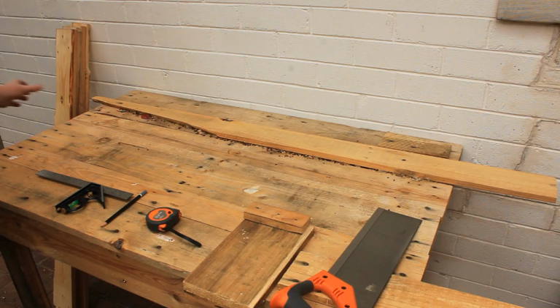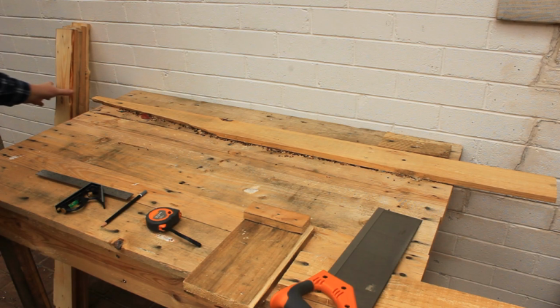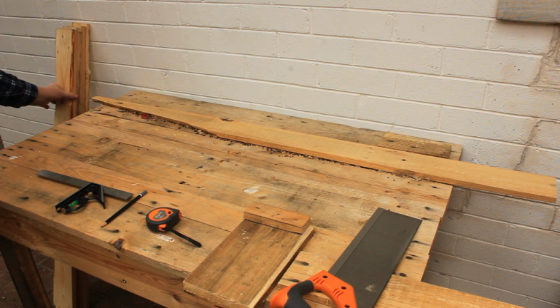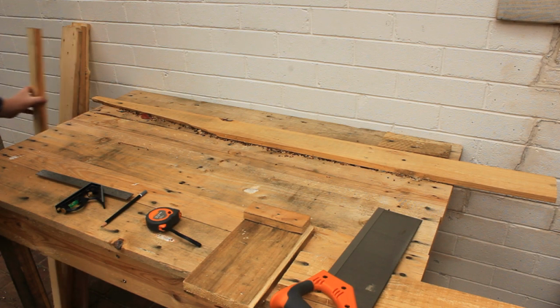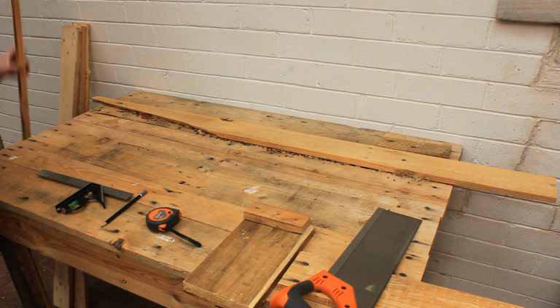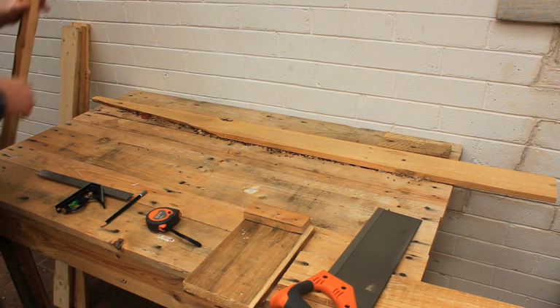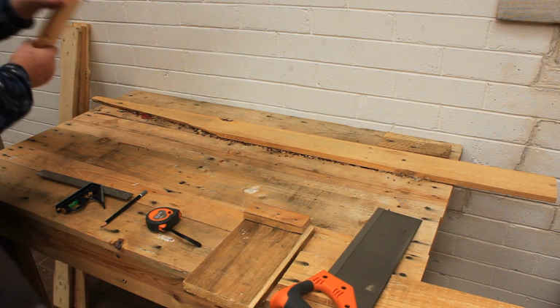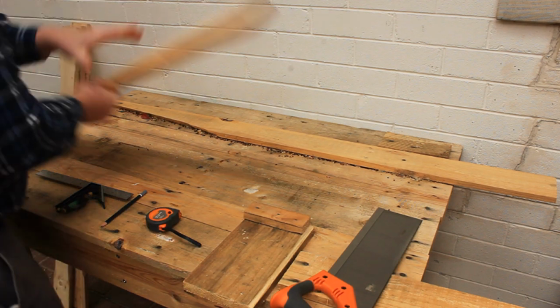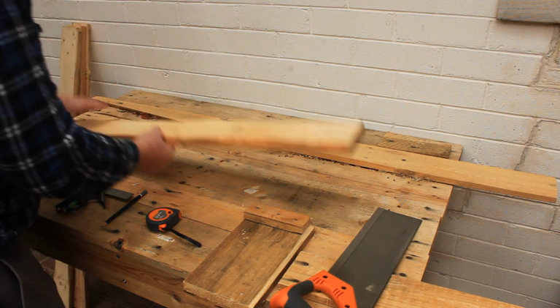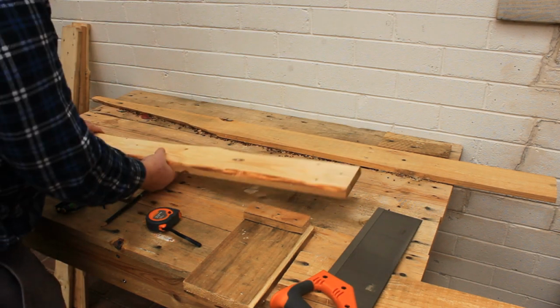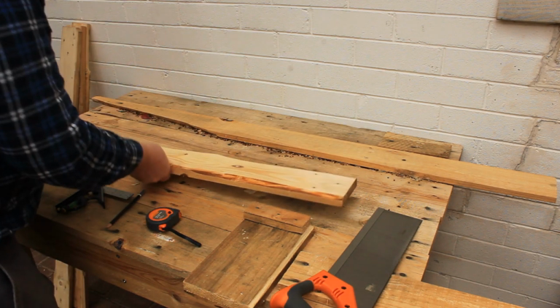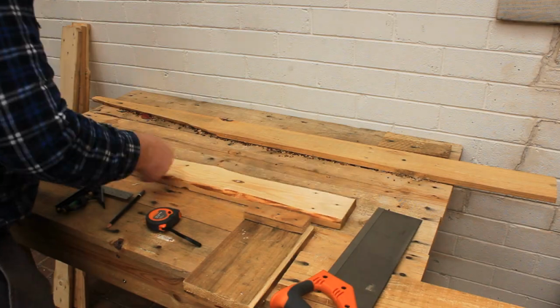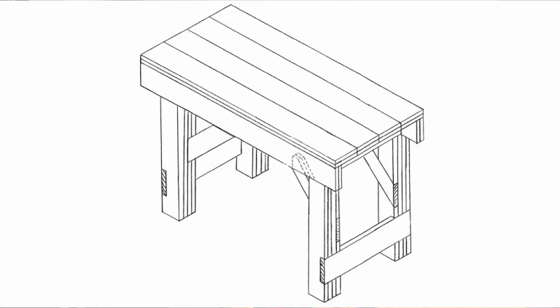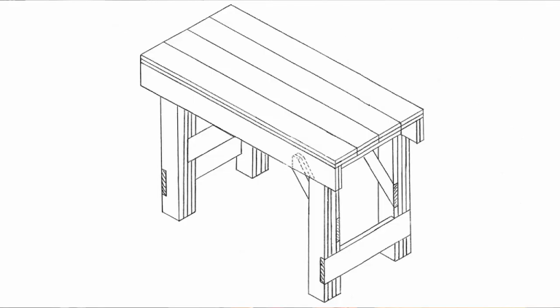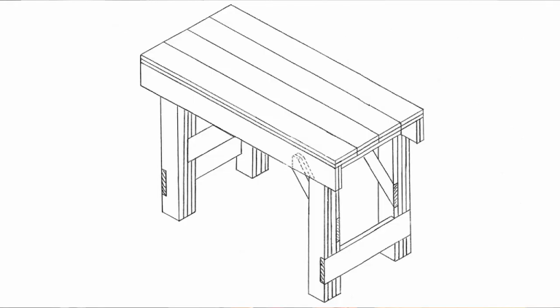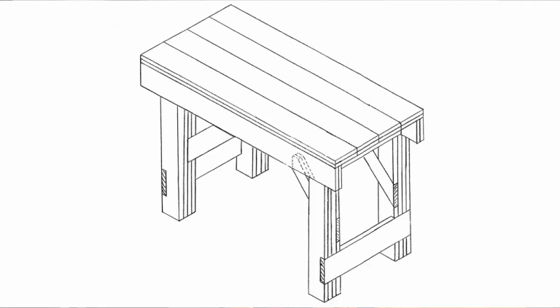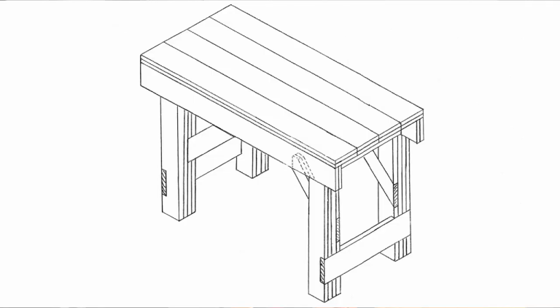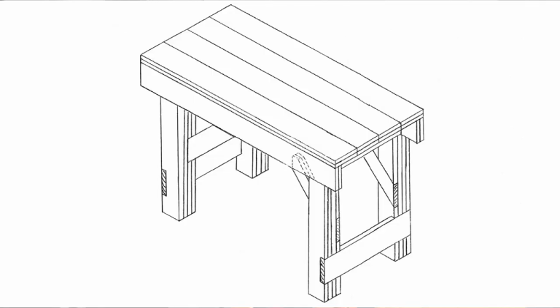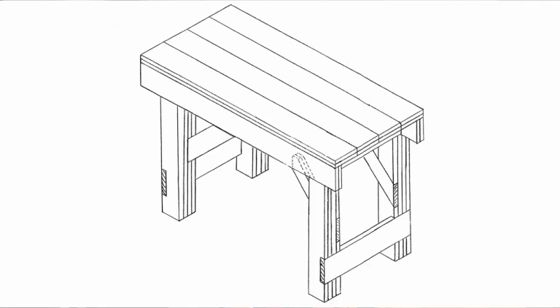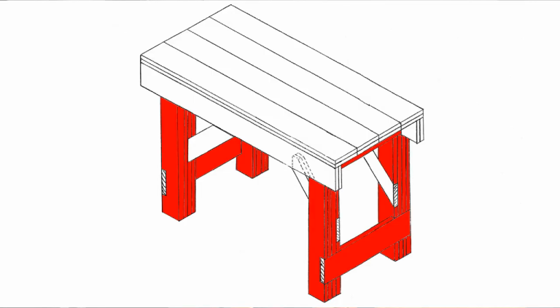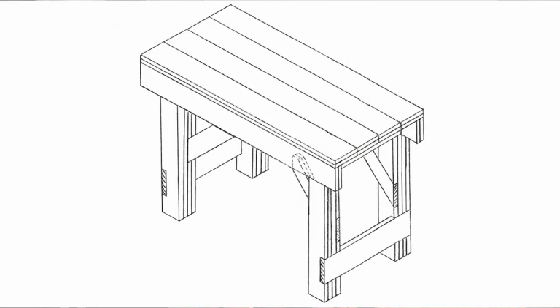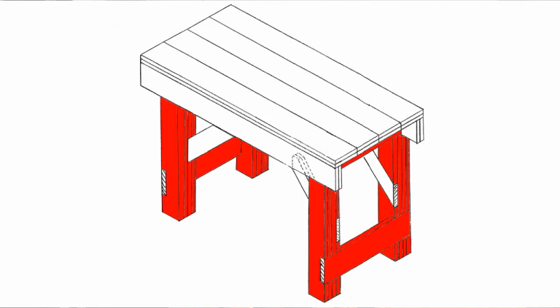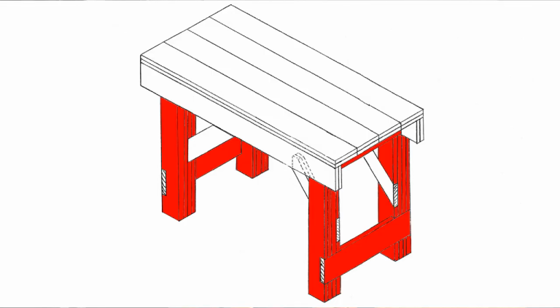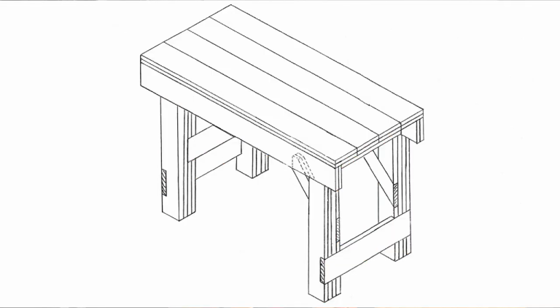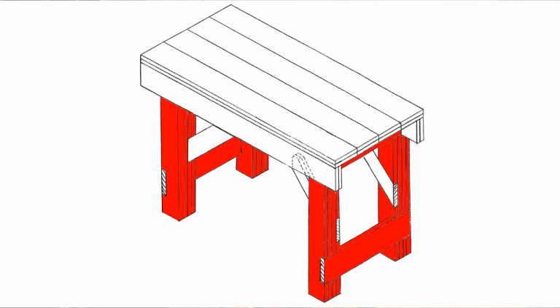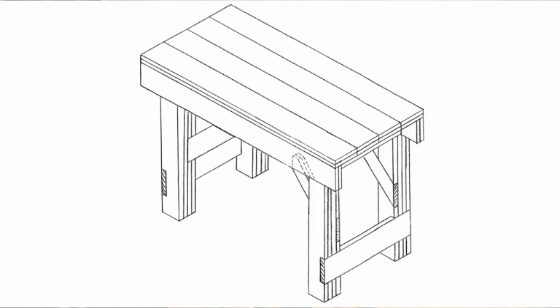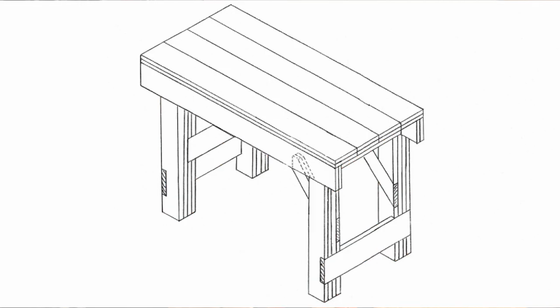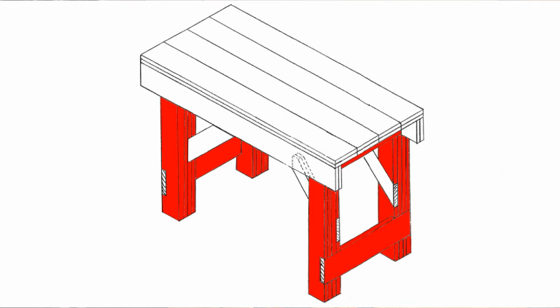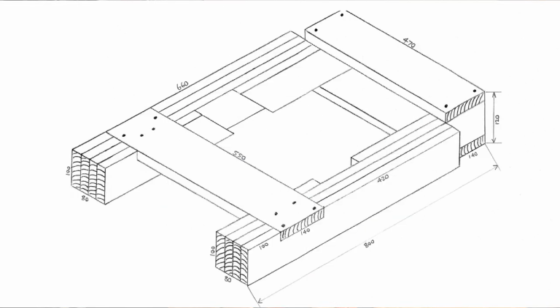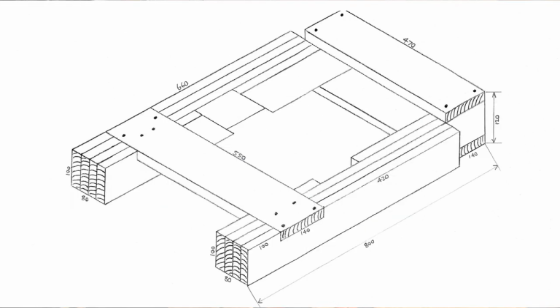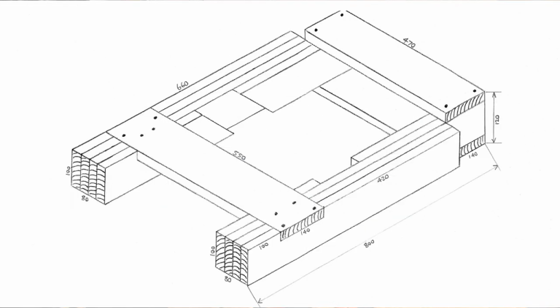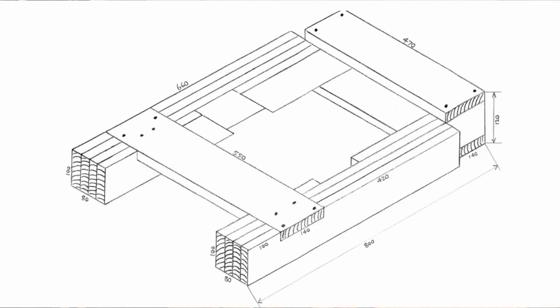Welcome back to Tightwad Workshop. In this video we'll be building two leg trestles for our four-pallet workbench.